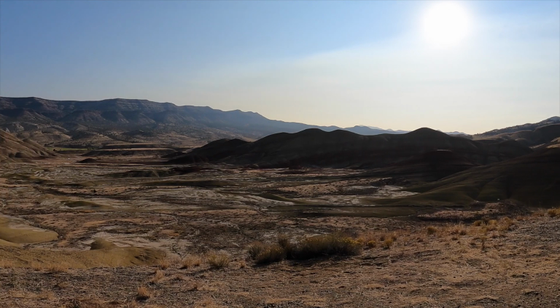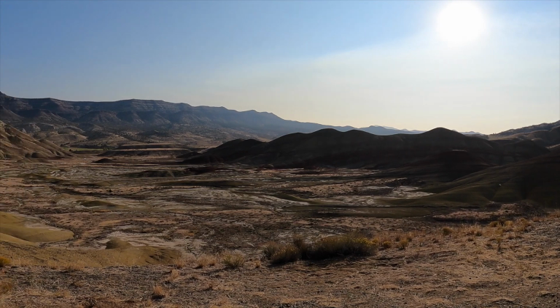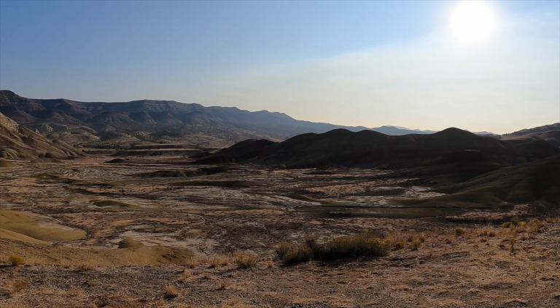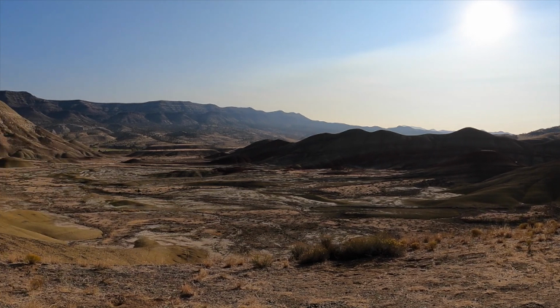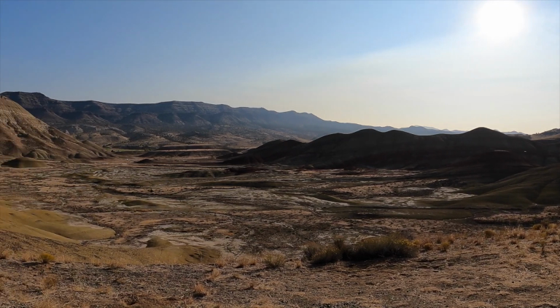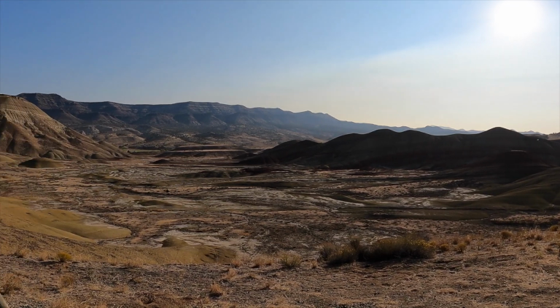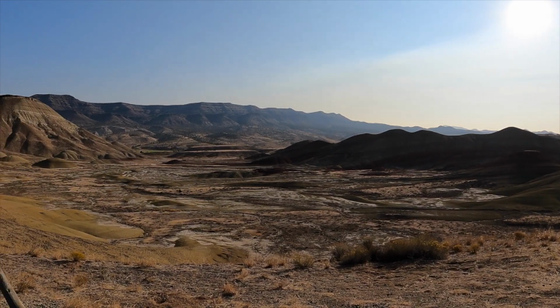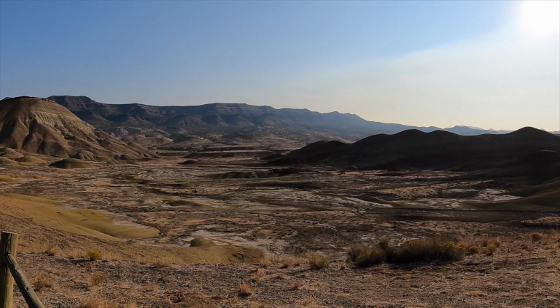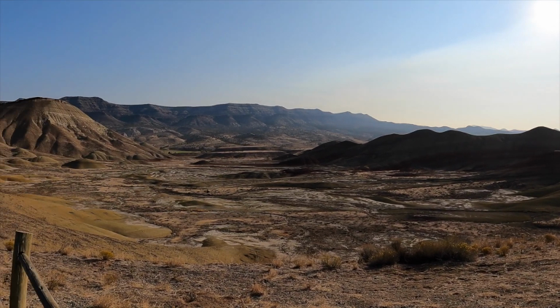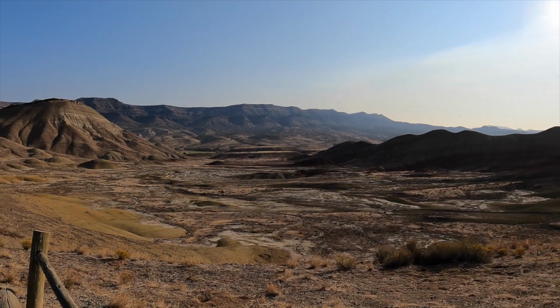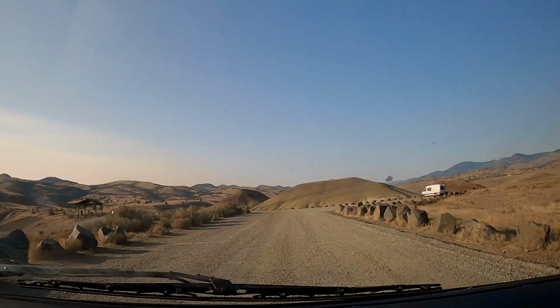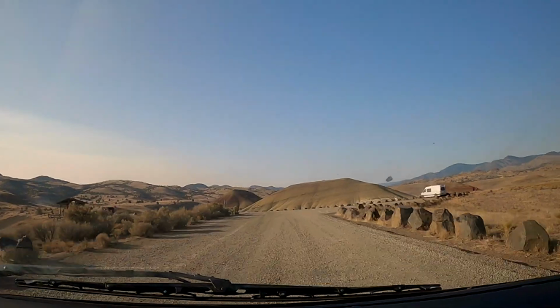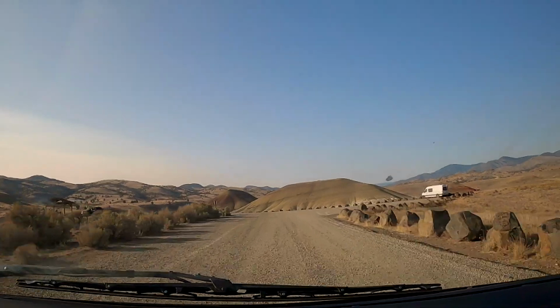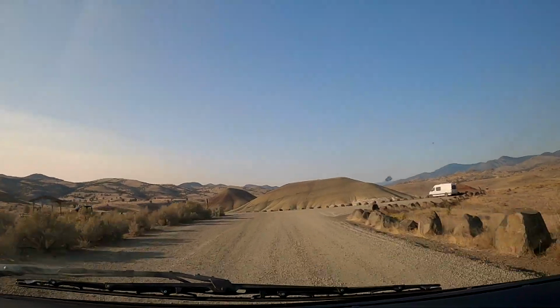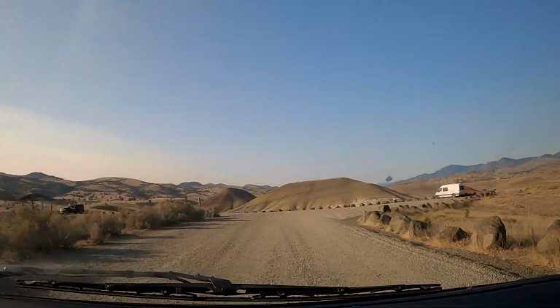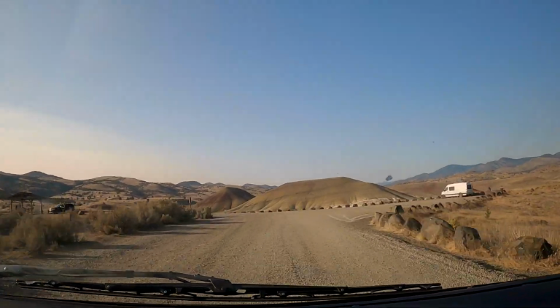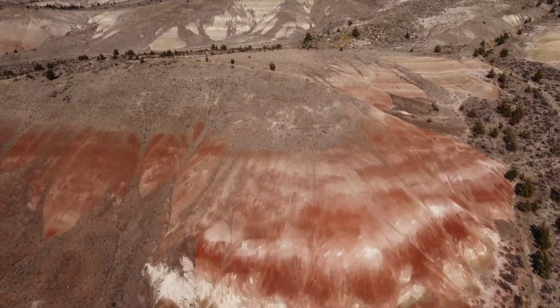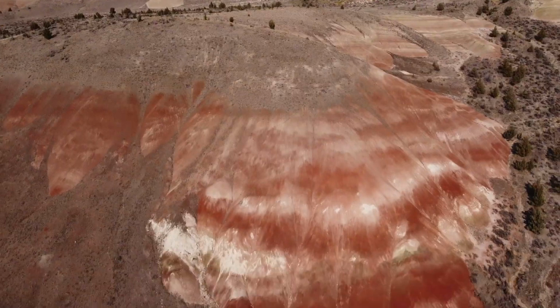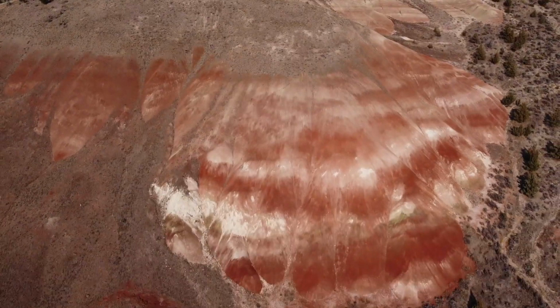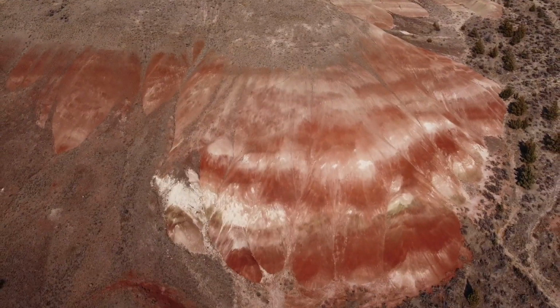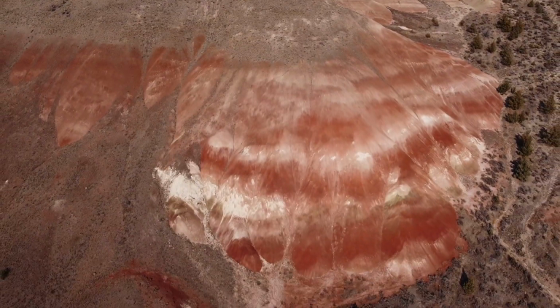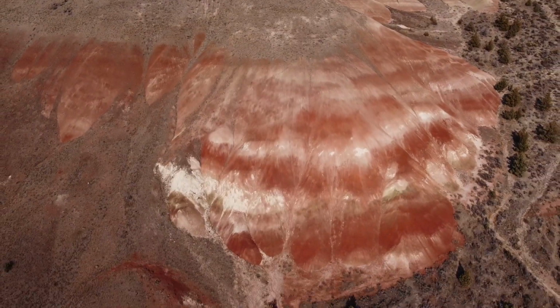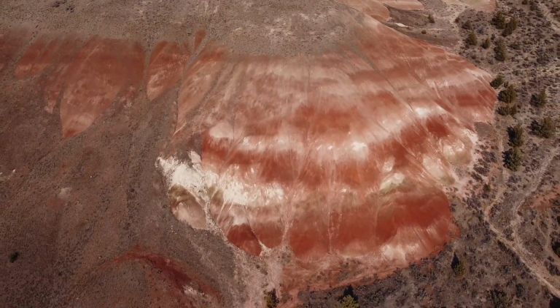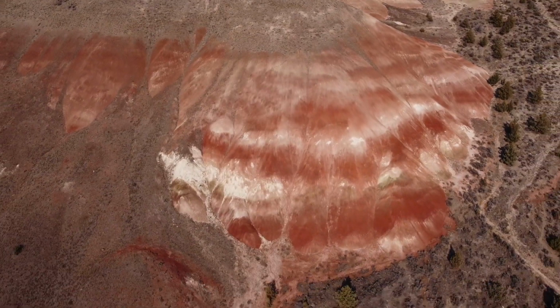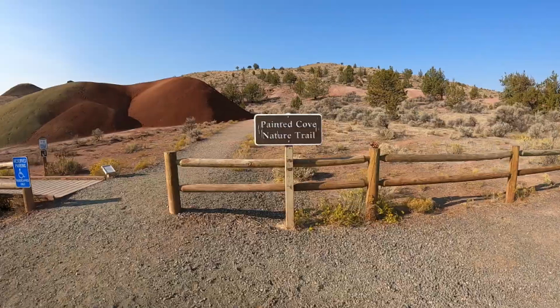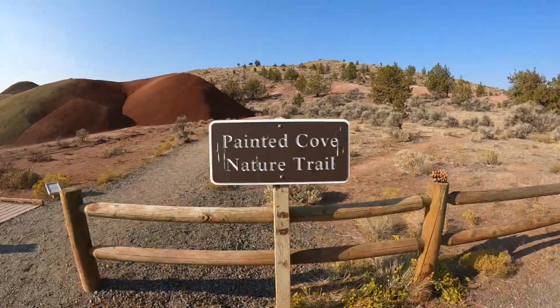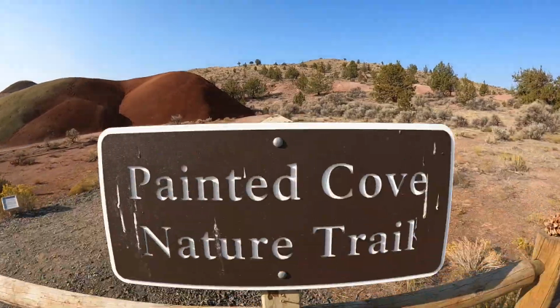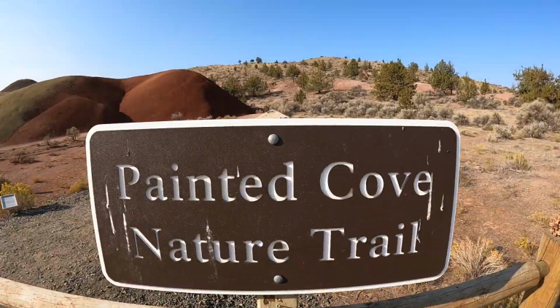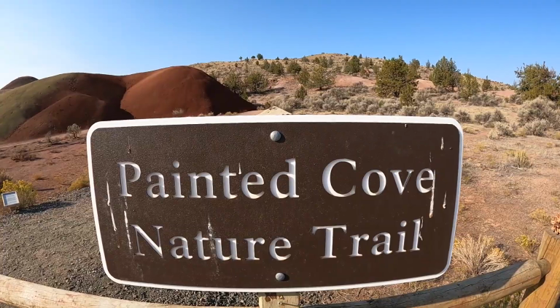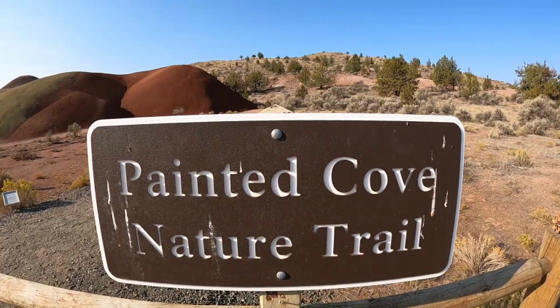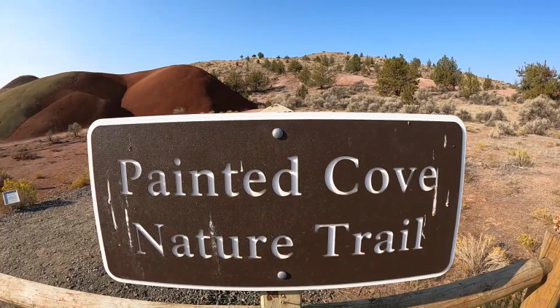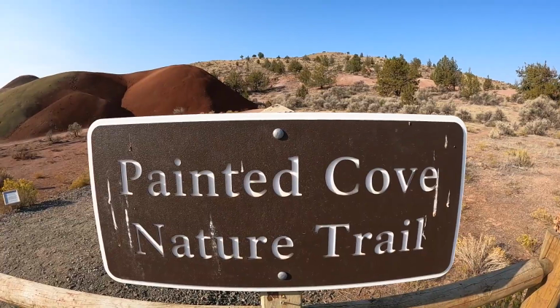First stop of the day, here at Painted Hills.